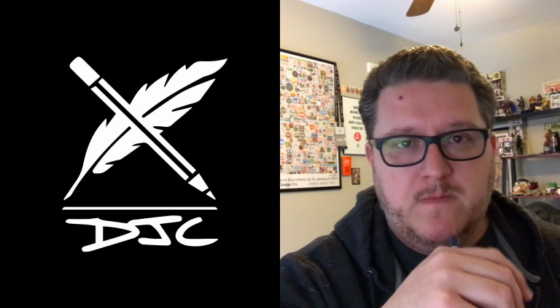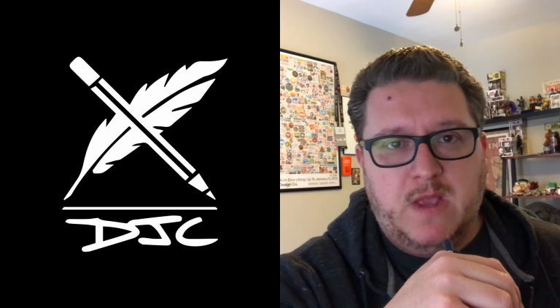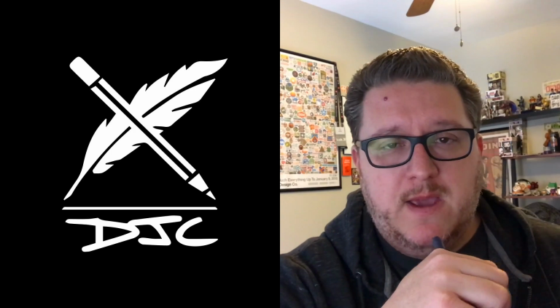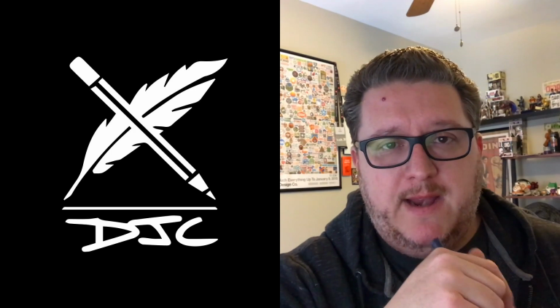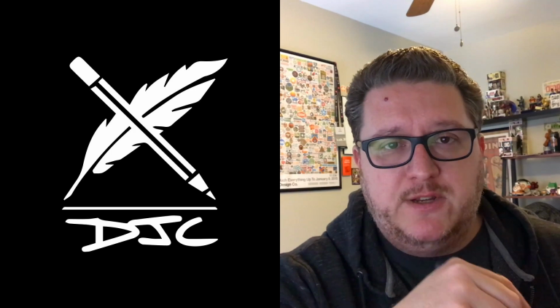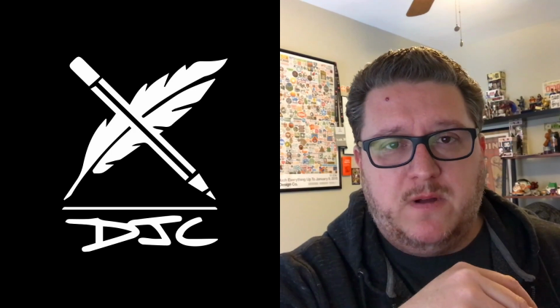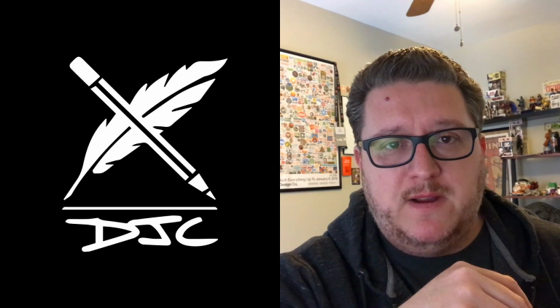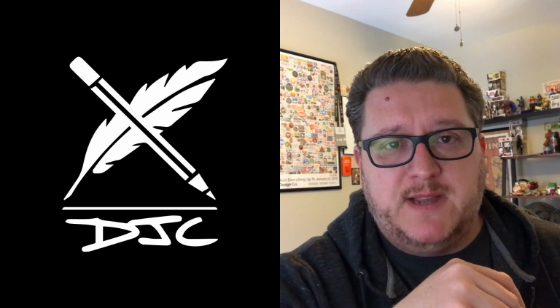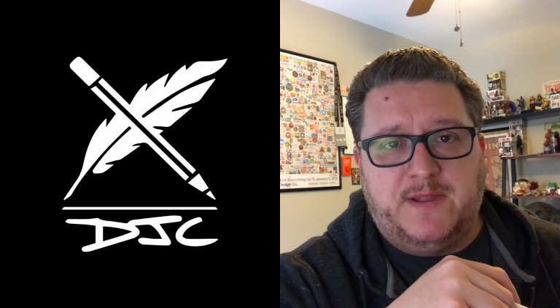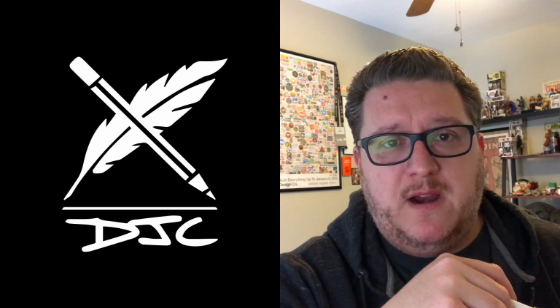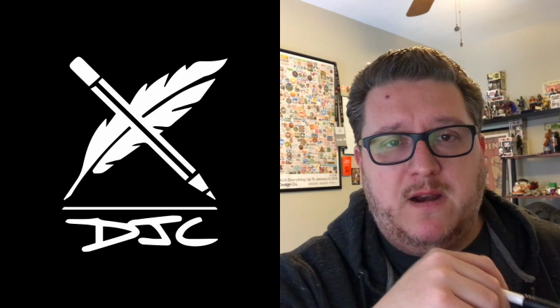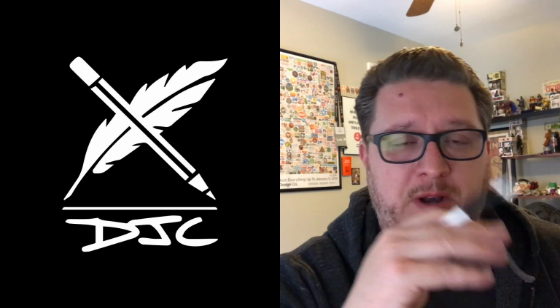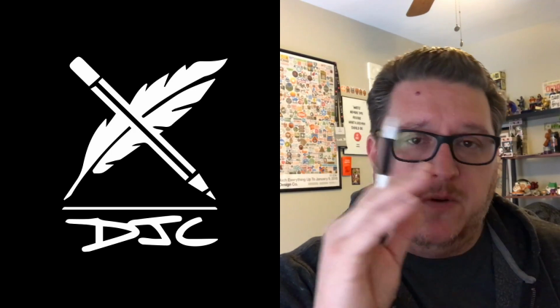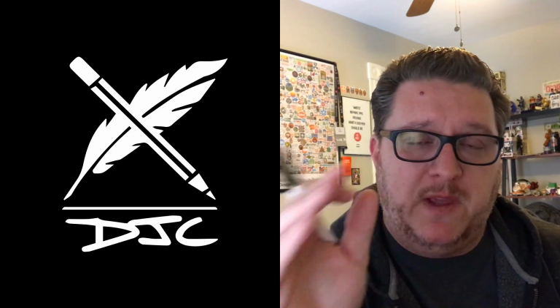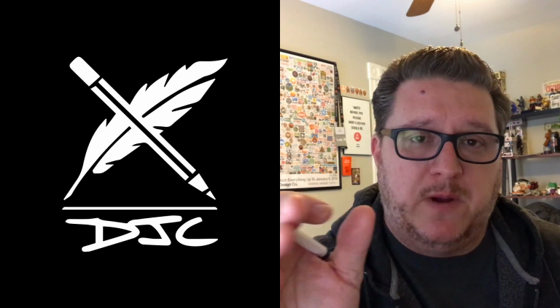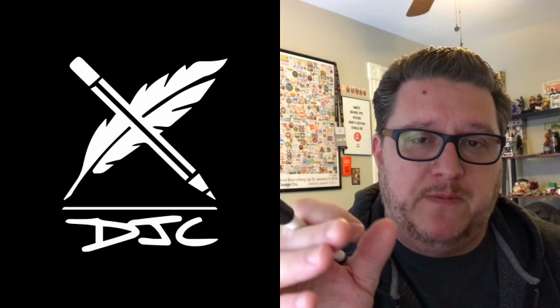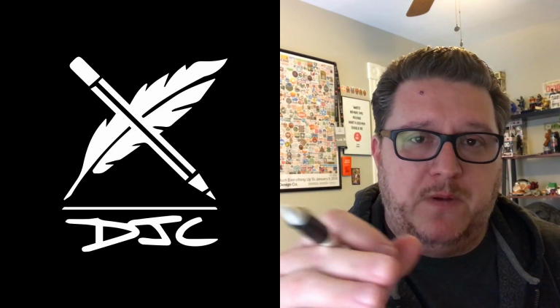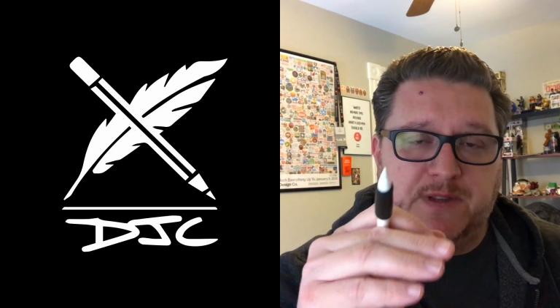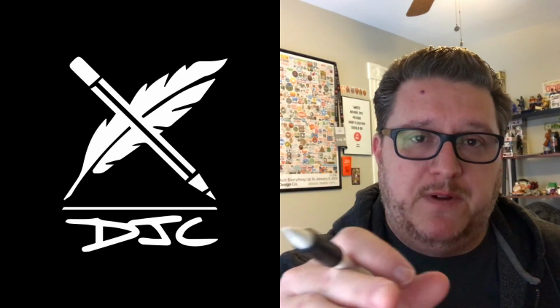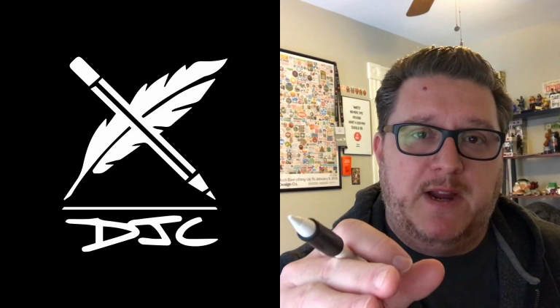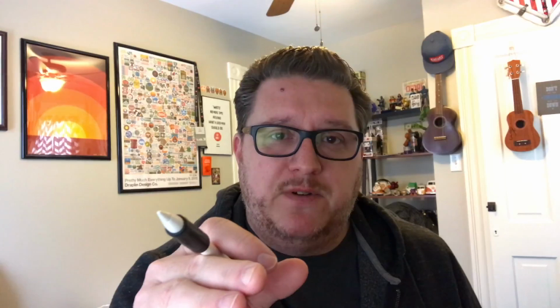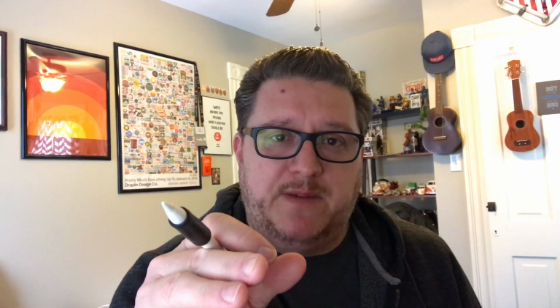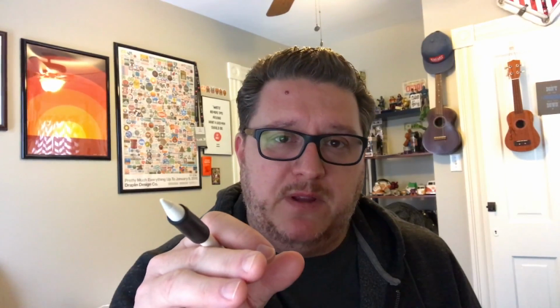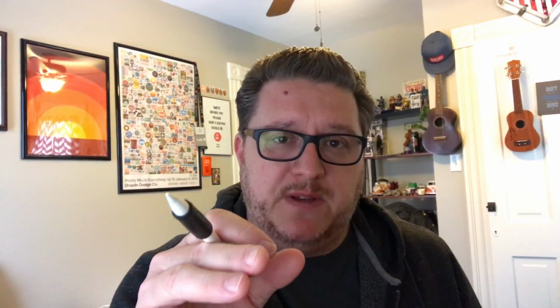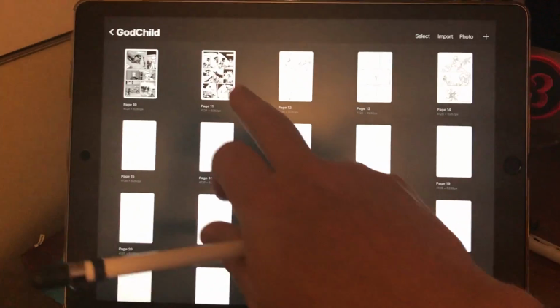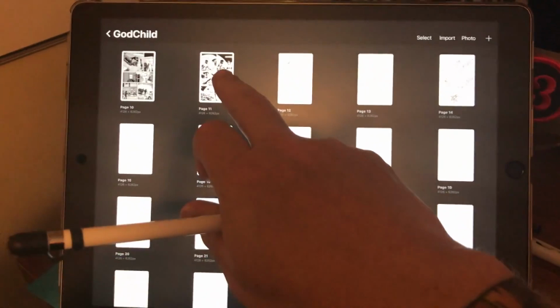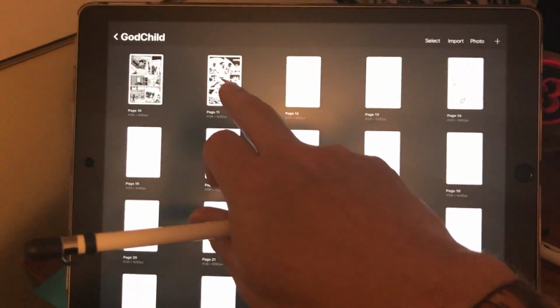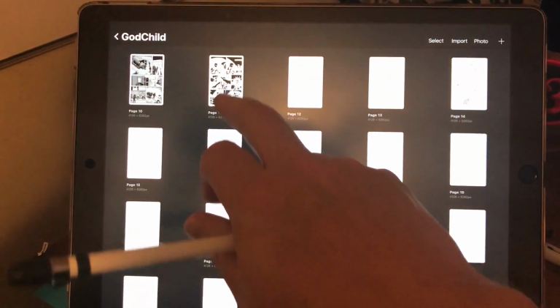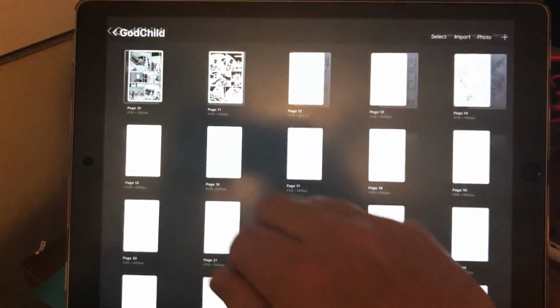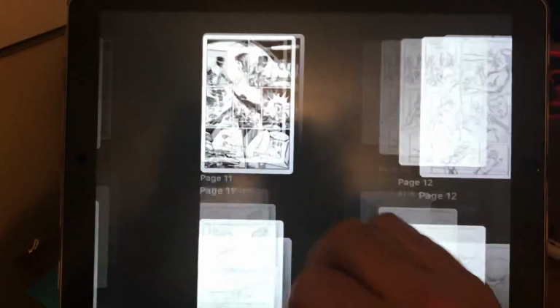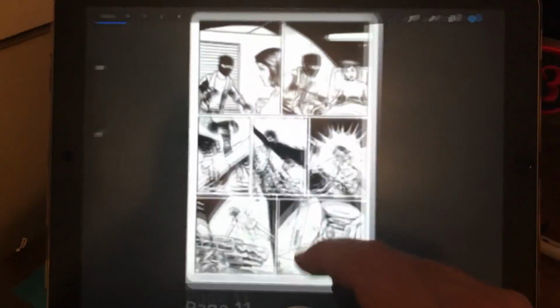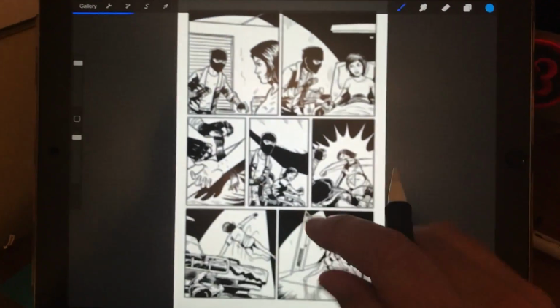Any digital artists out there, I'm going to do a really quick review of the screen covers I've been using for drawing on my iPad Pro.